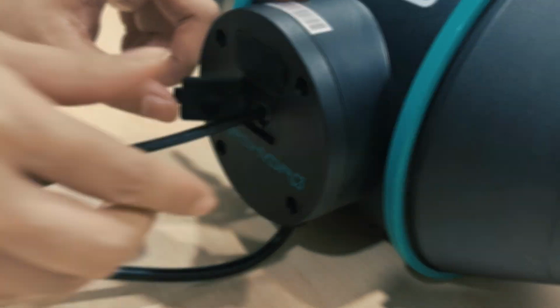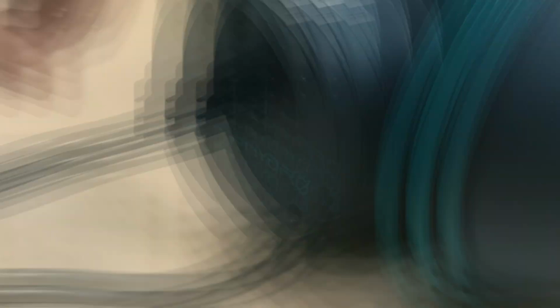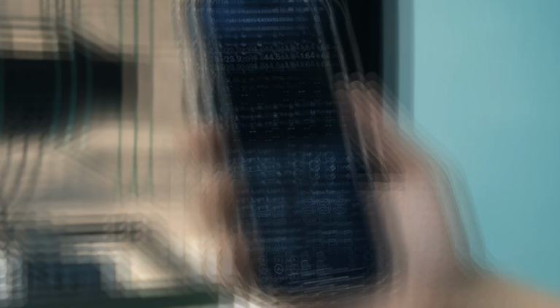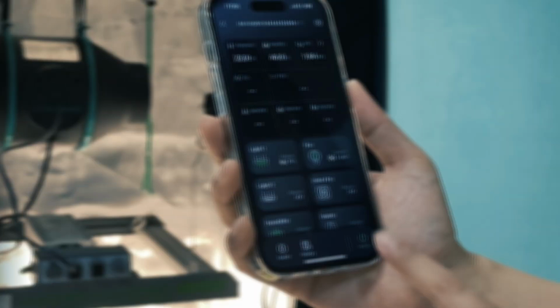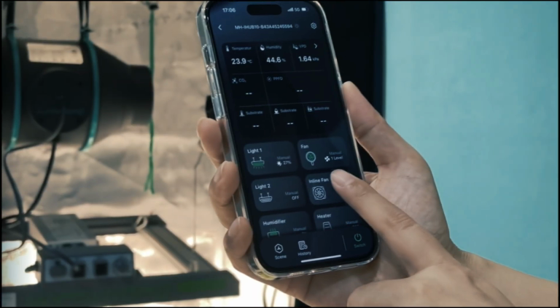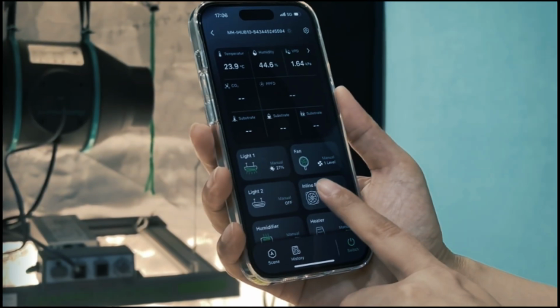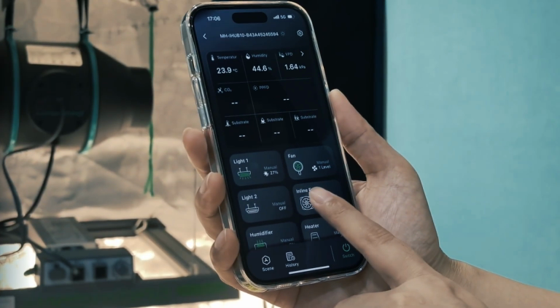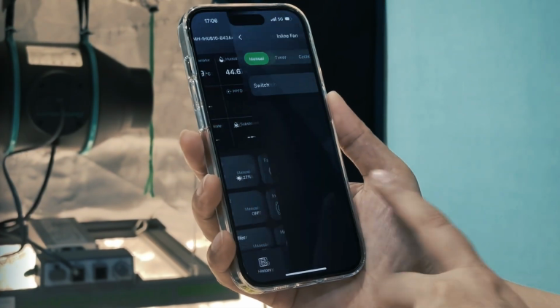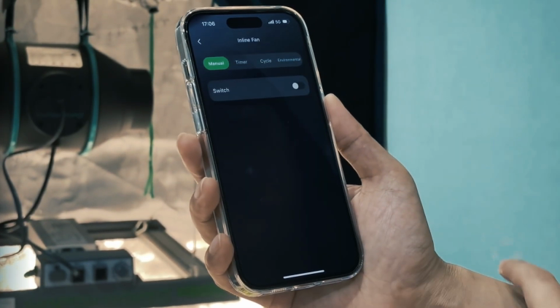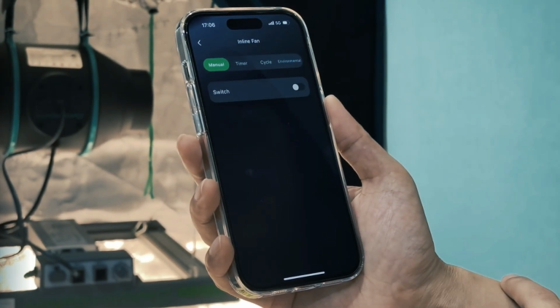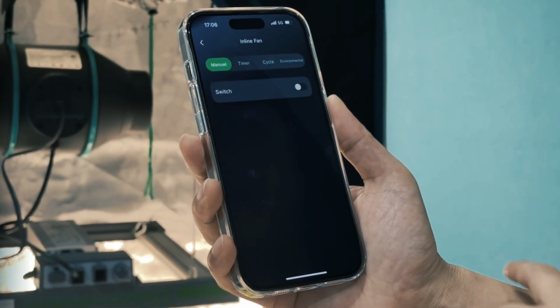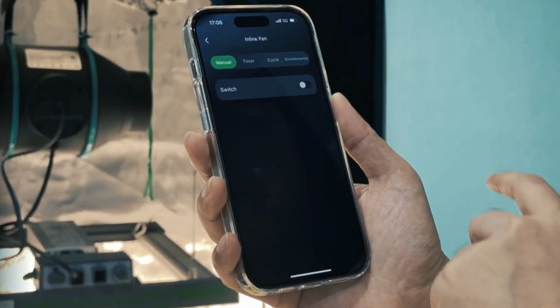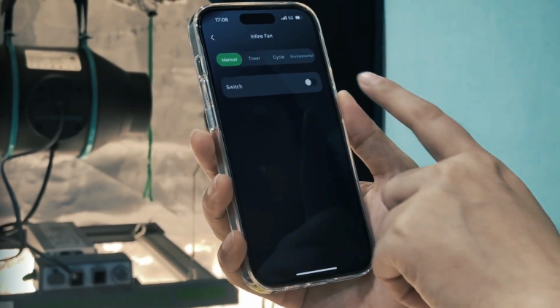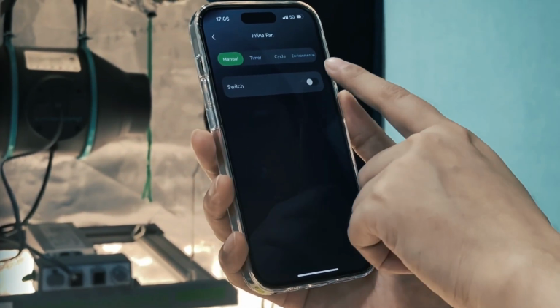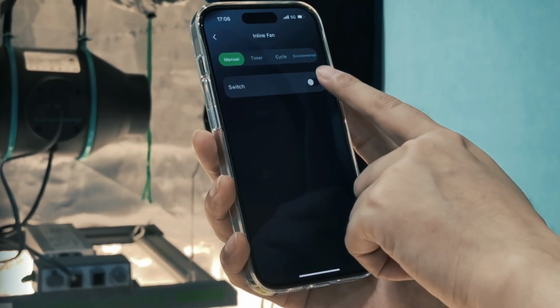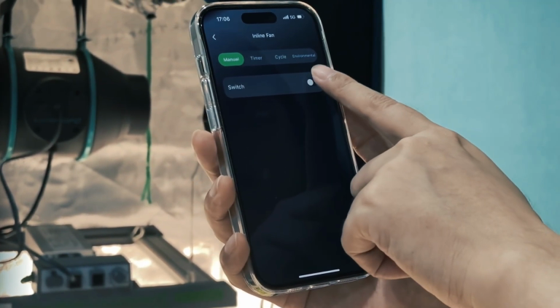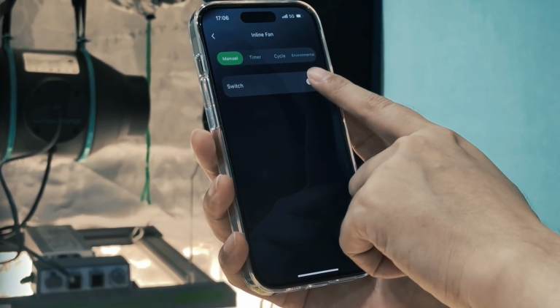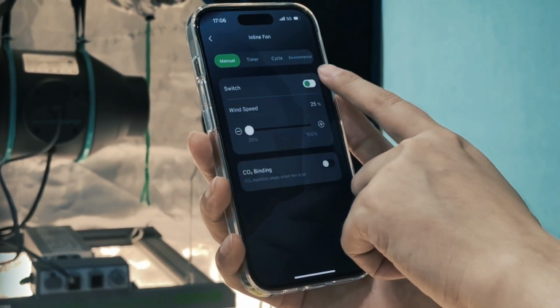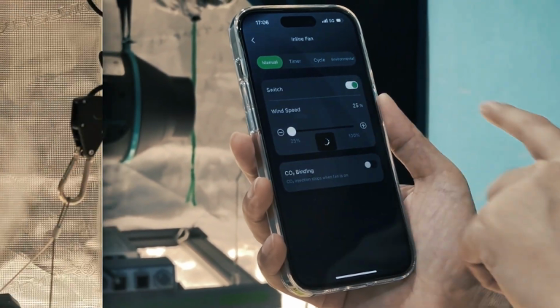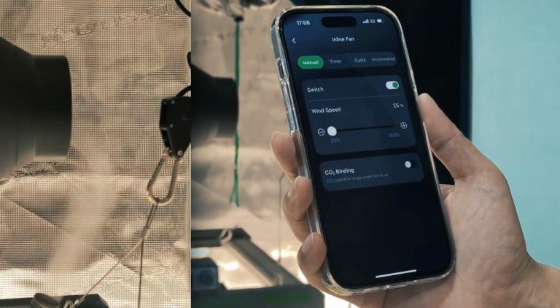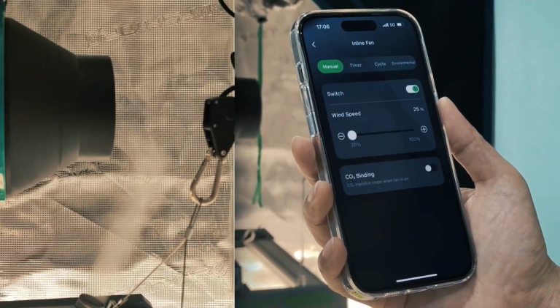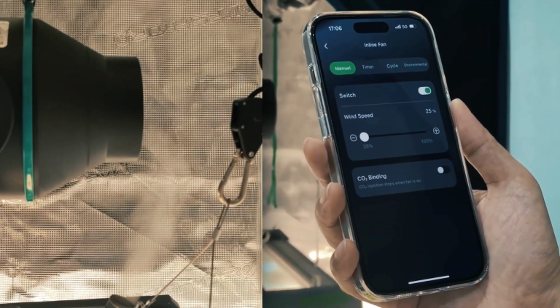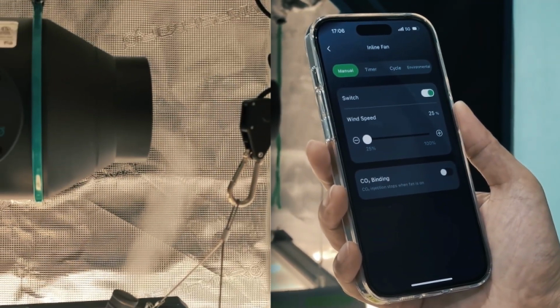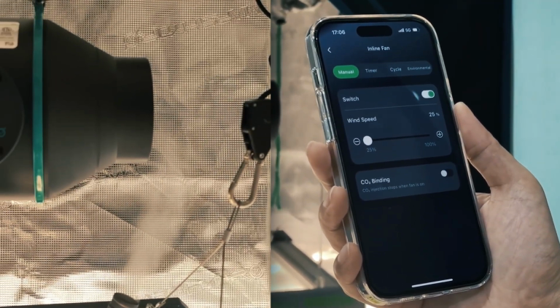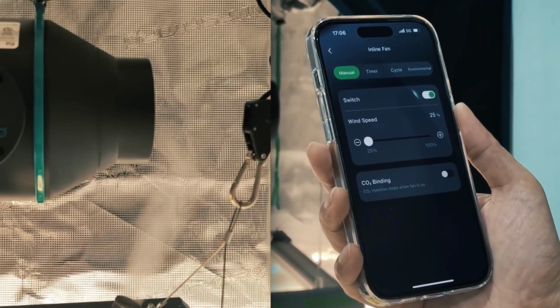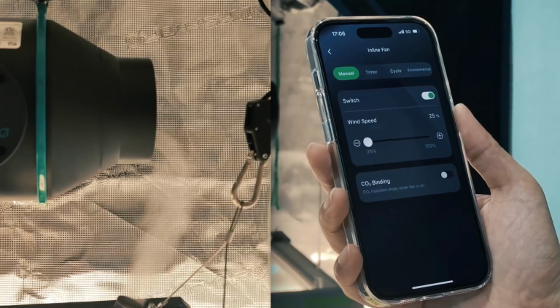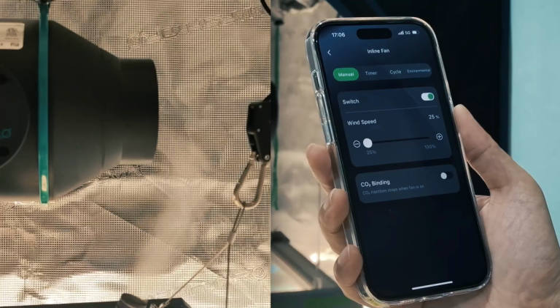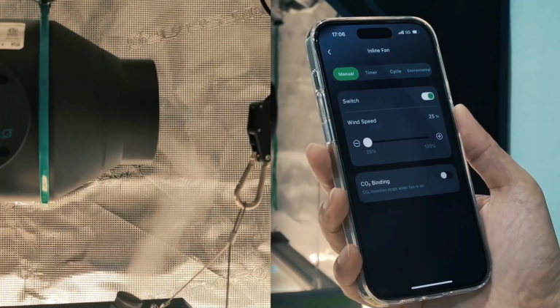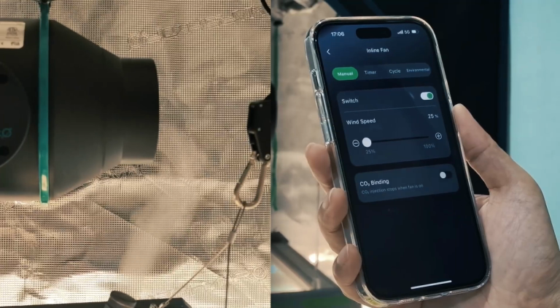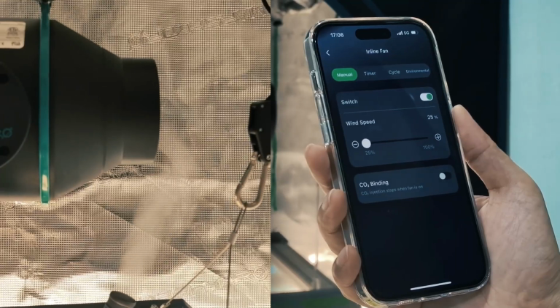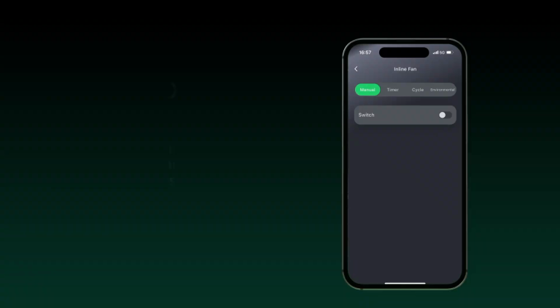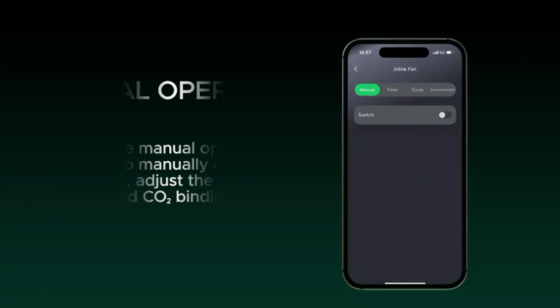From the control interface of iControl or iHub Pro, locate the inline fan icon and click it to enter the fan control interface.